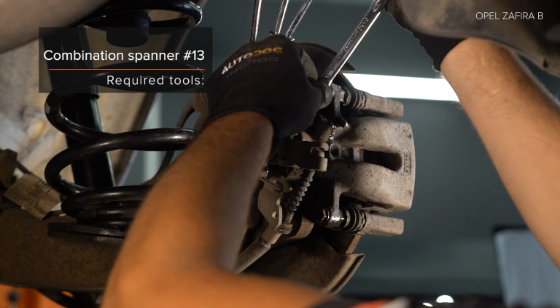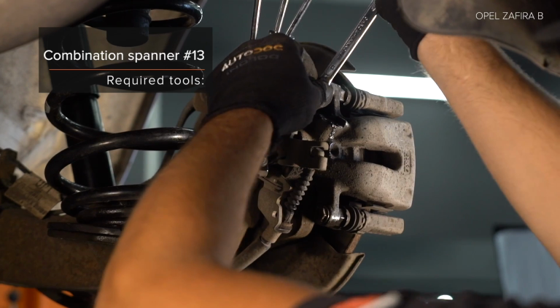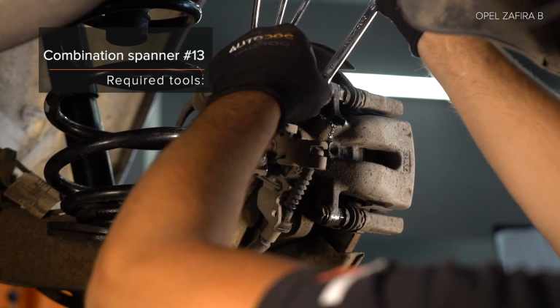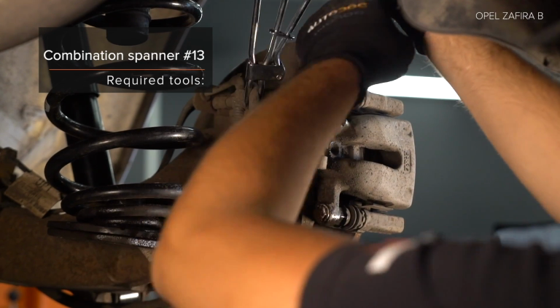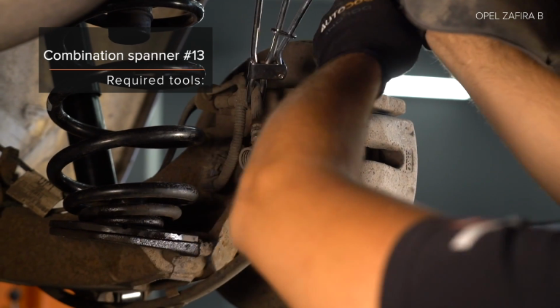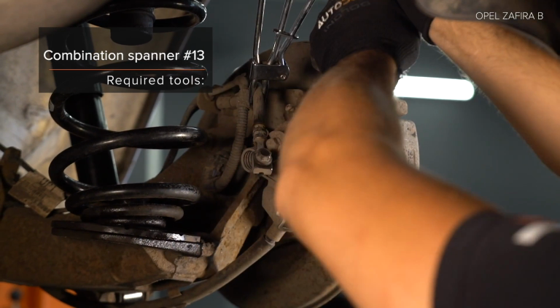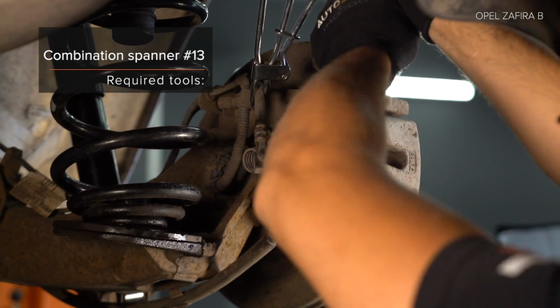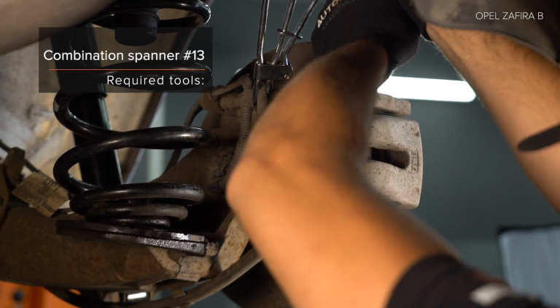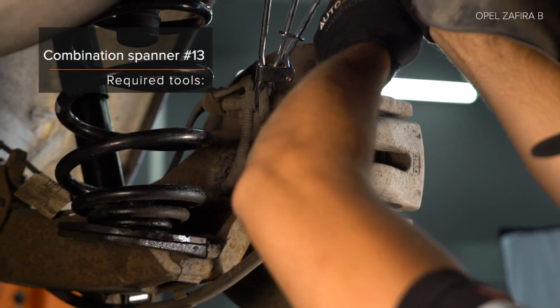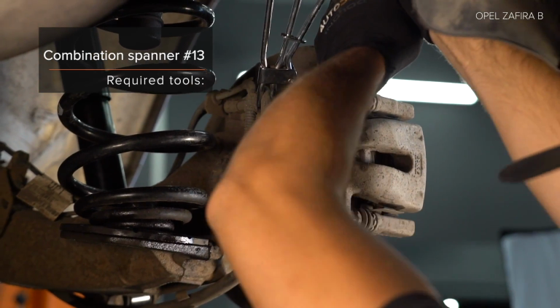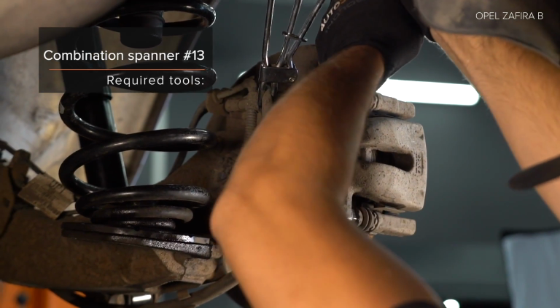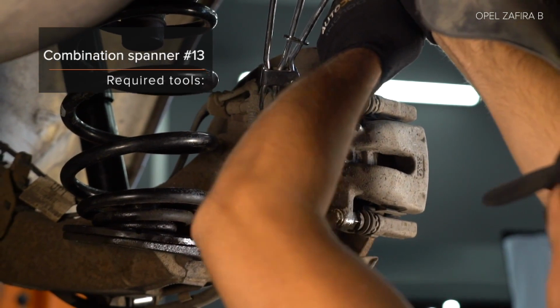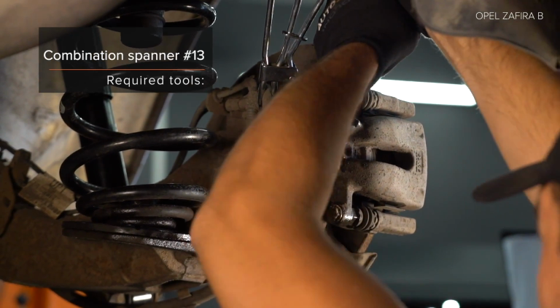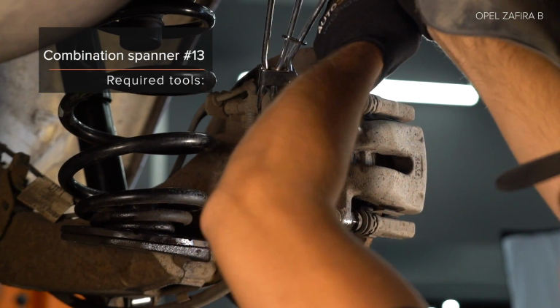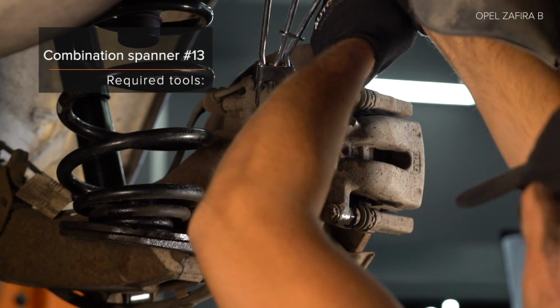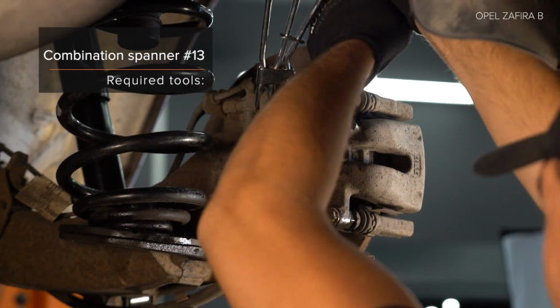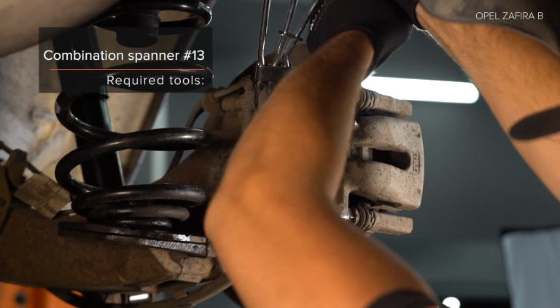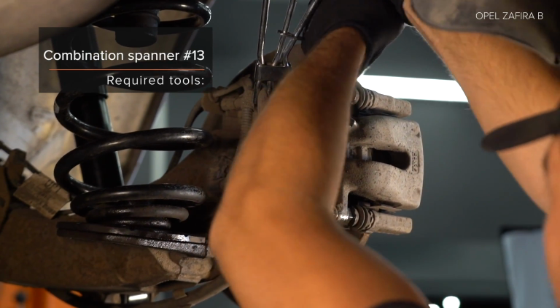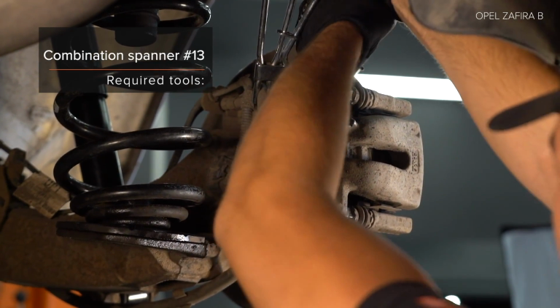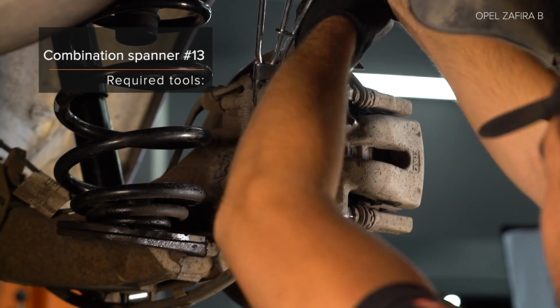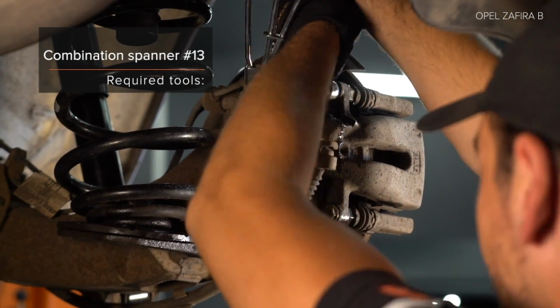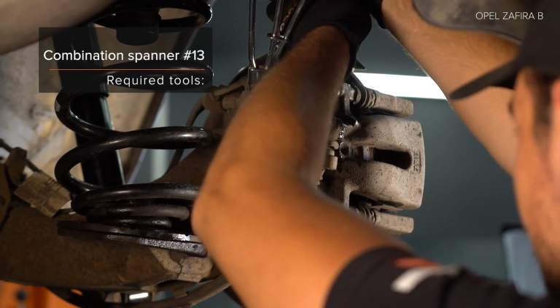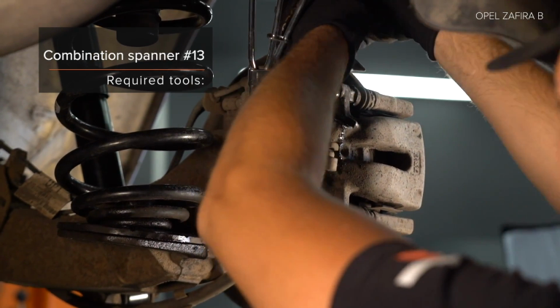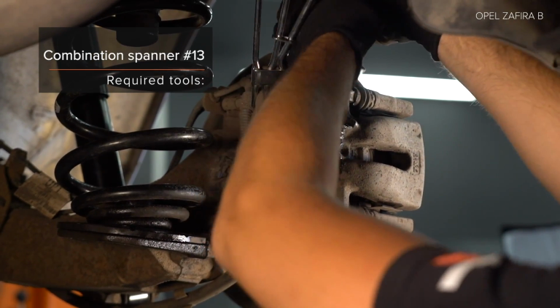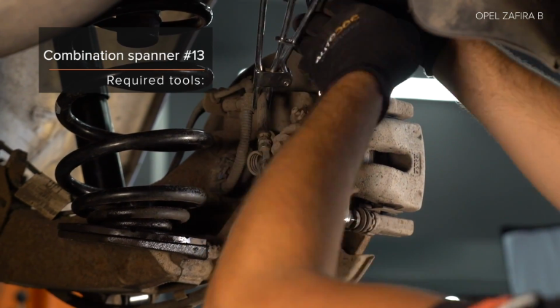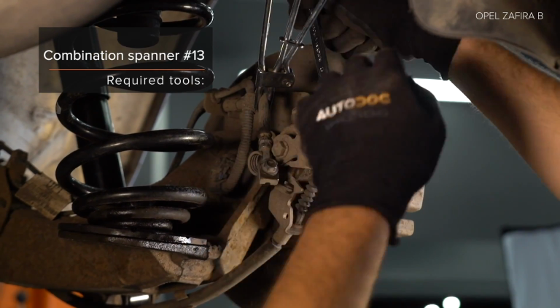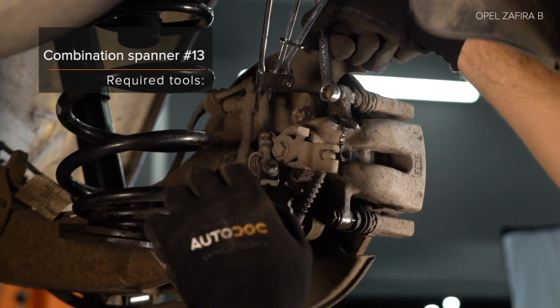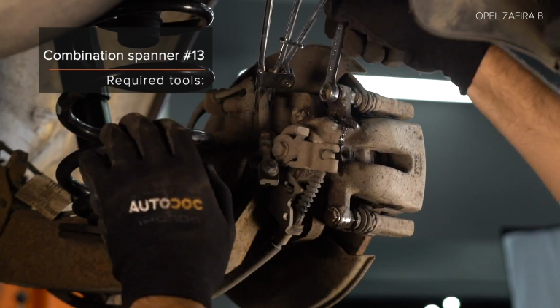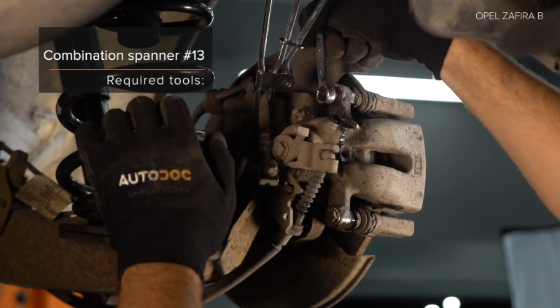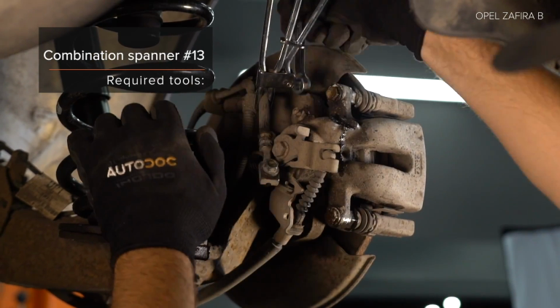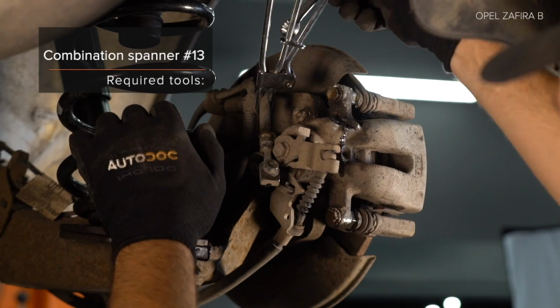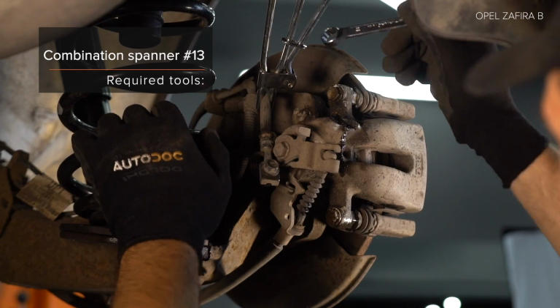24. Optional: secure the head runner. 25. You can take the two parts of the joint. Check the level.